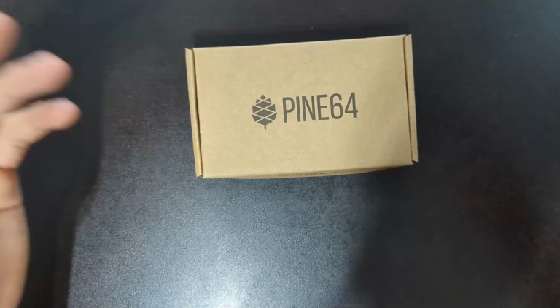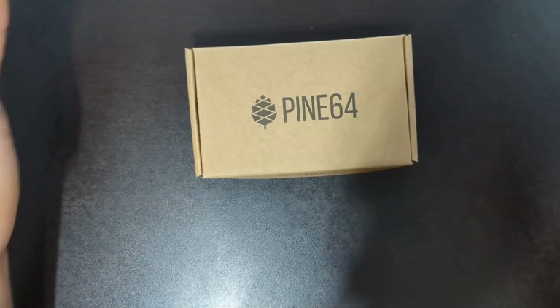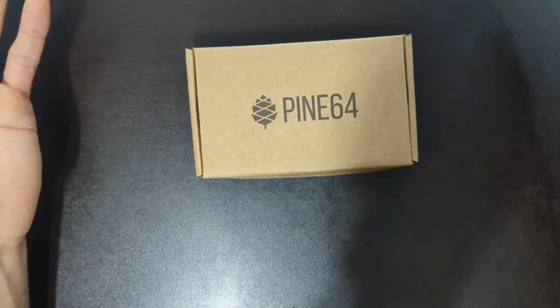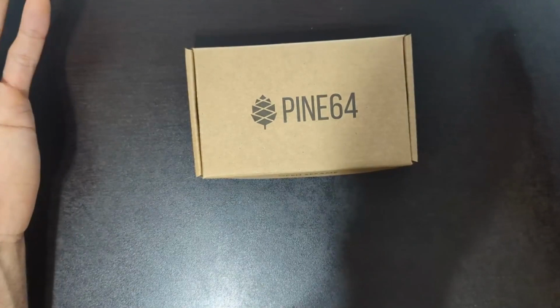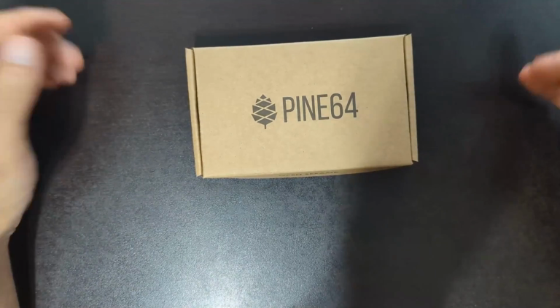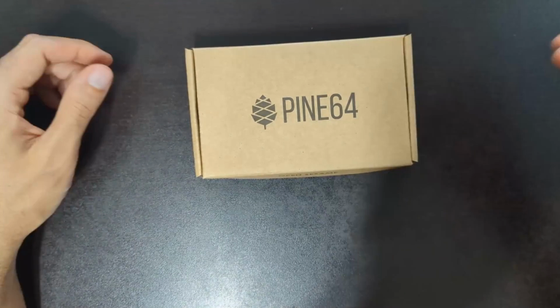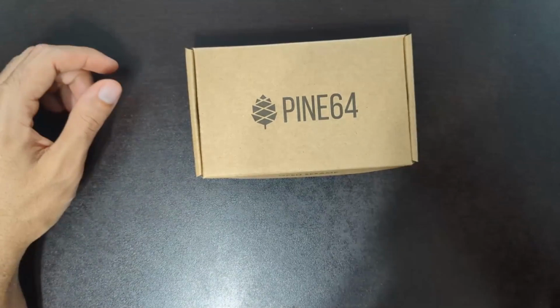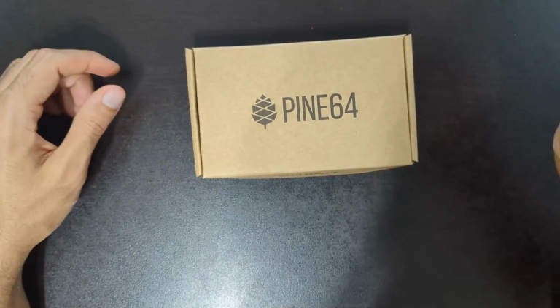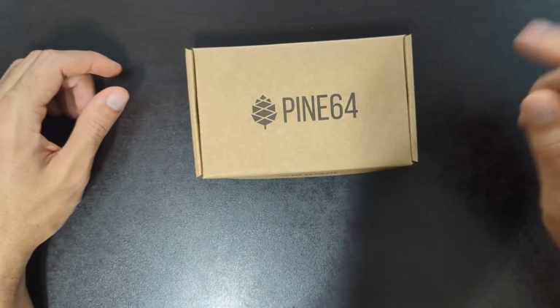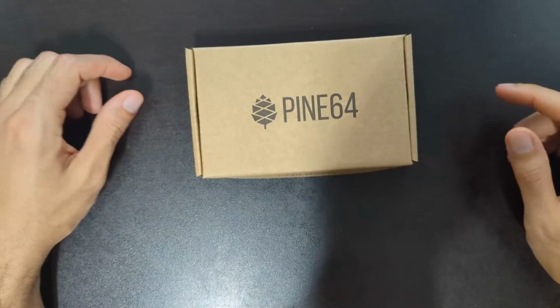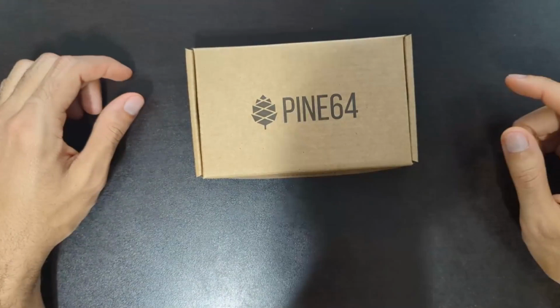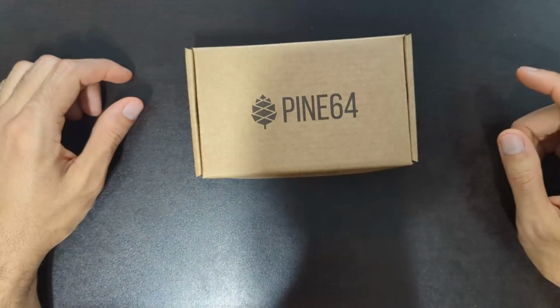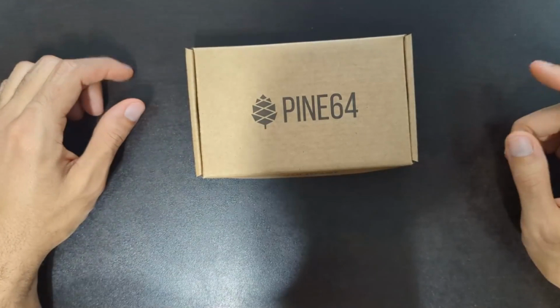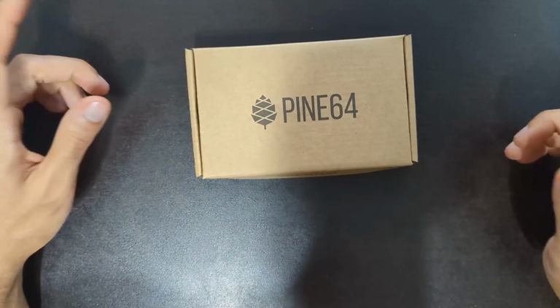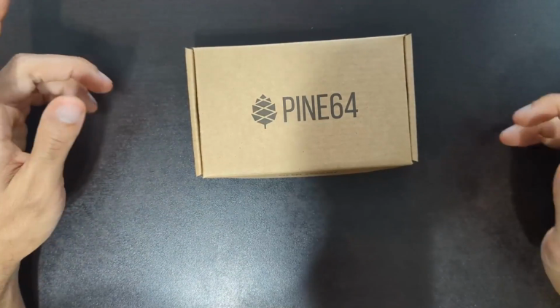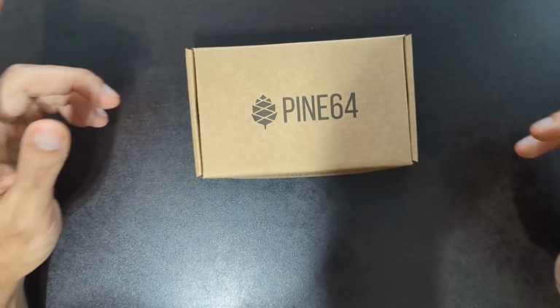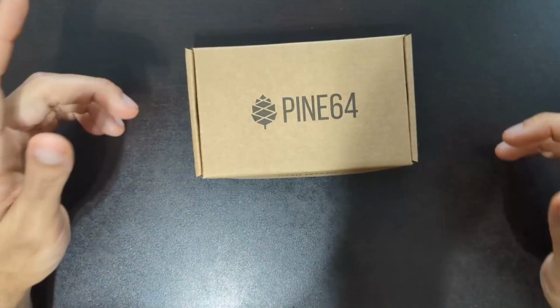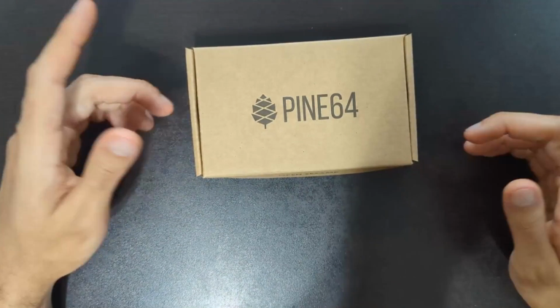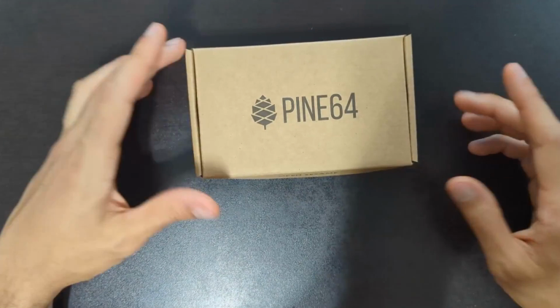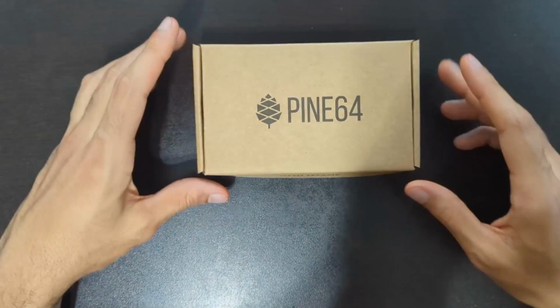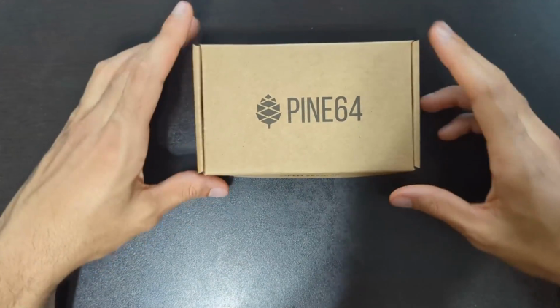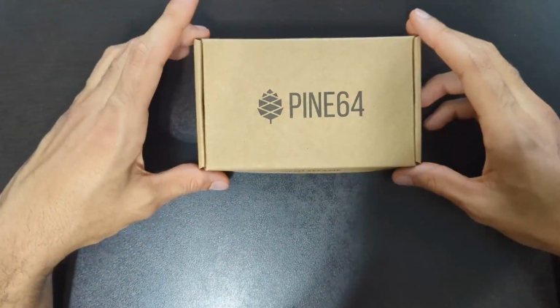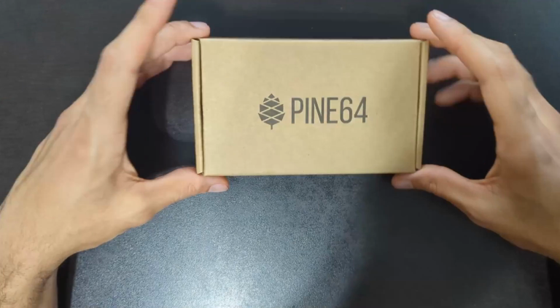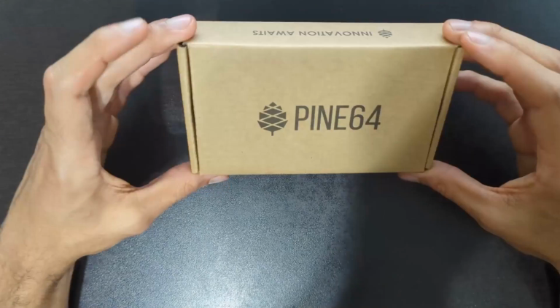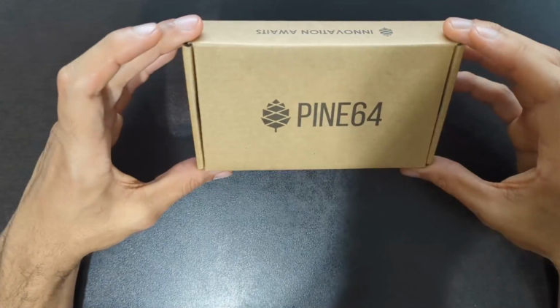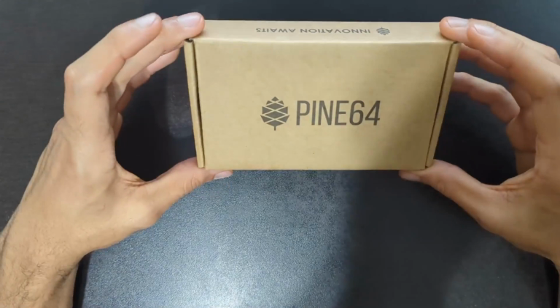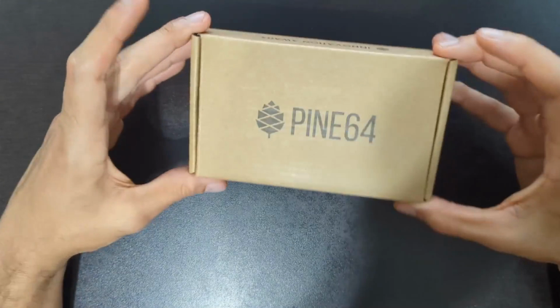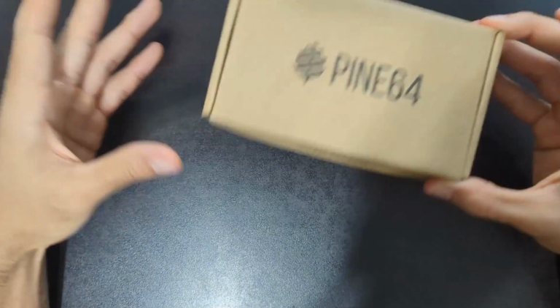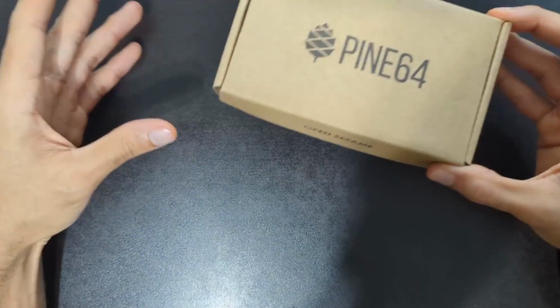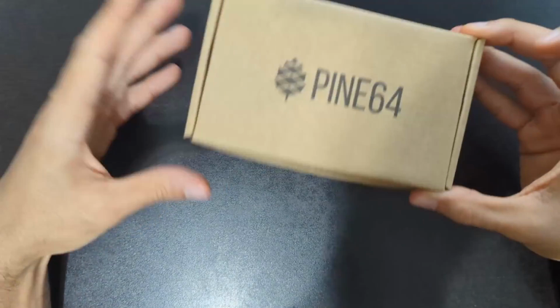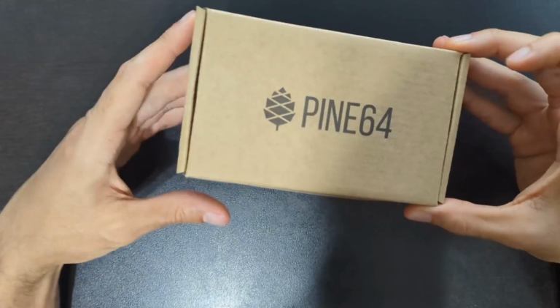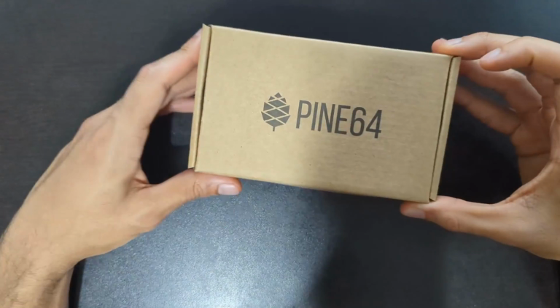How's it going guys? I finally got a single board computer for some different projects of mine.